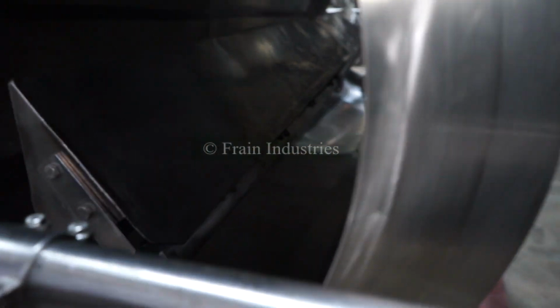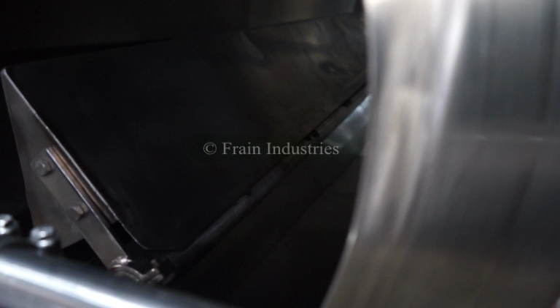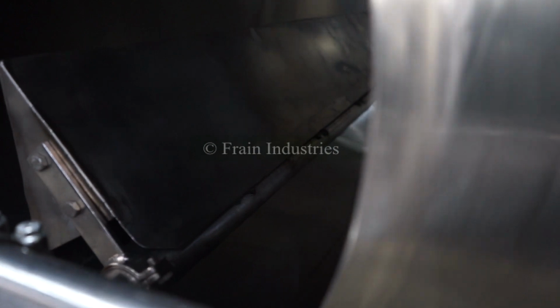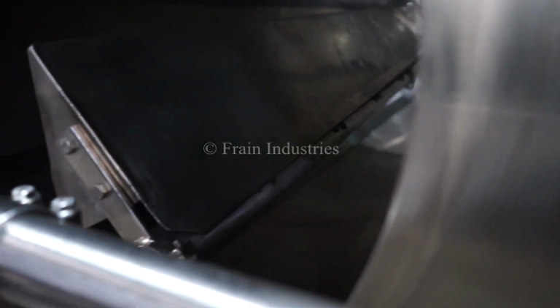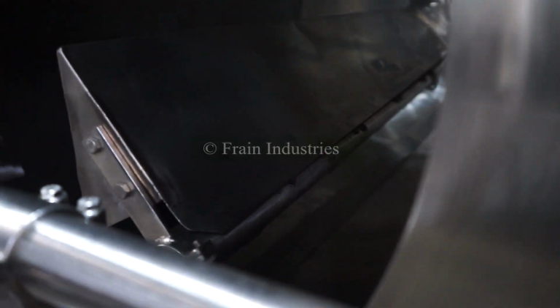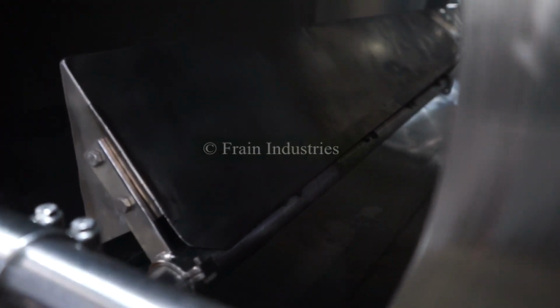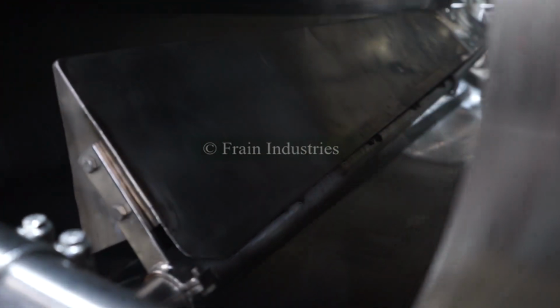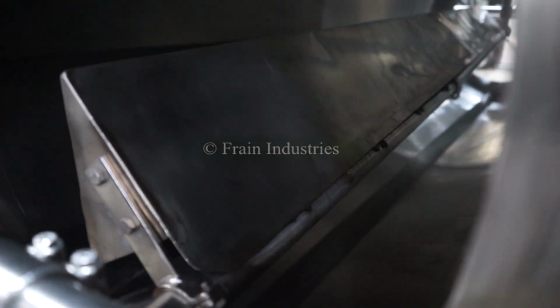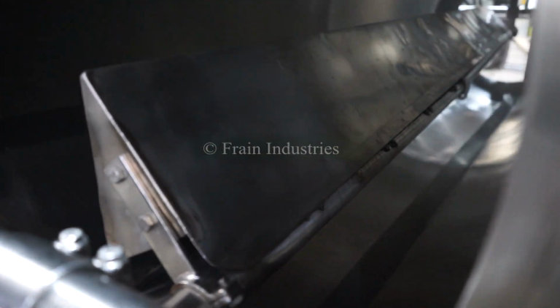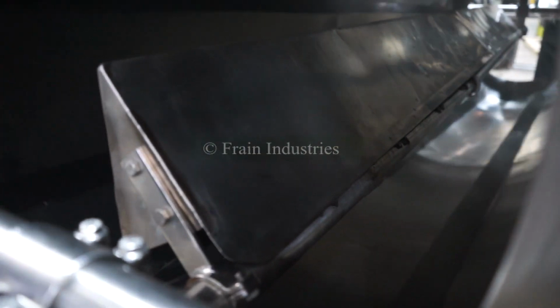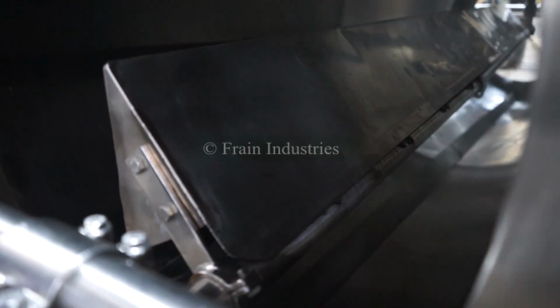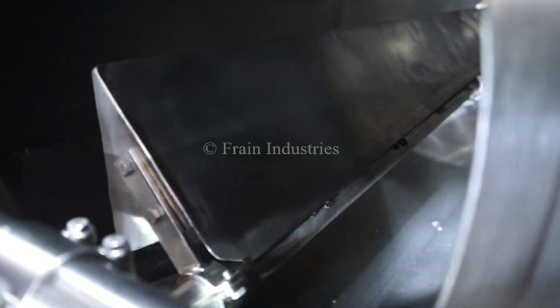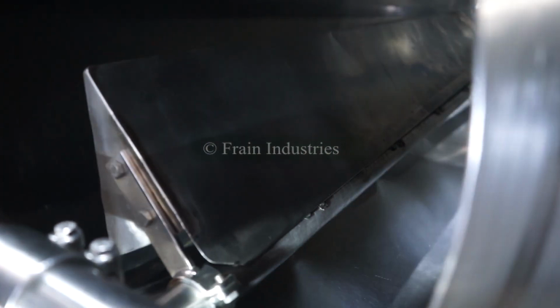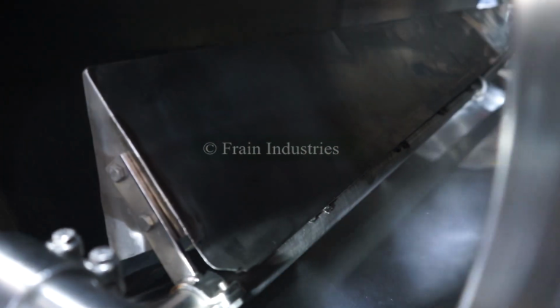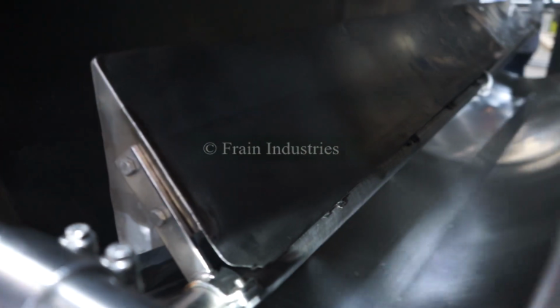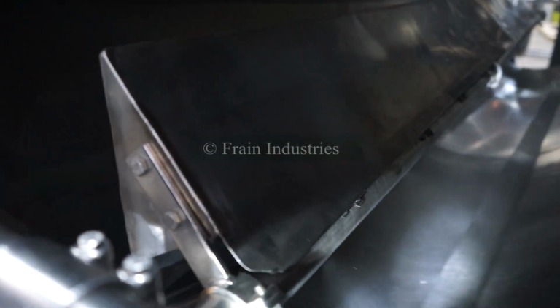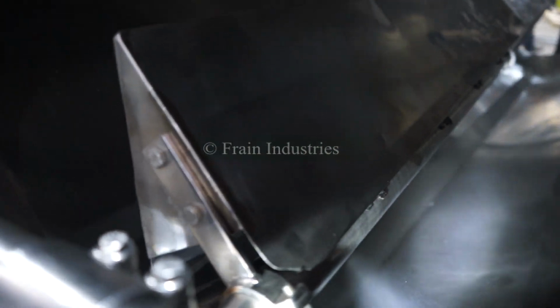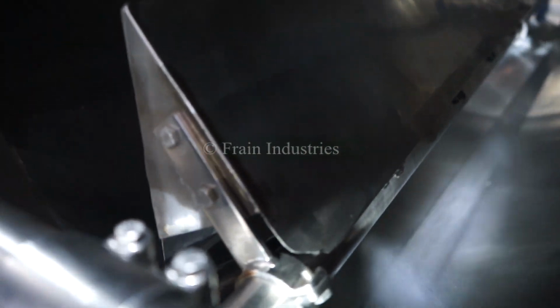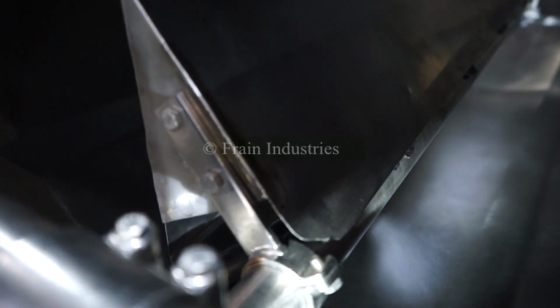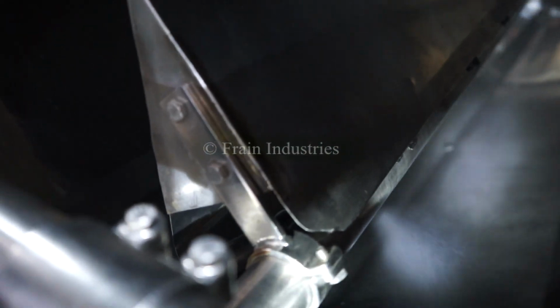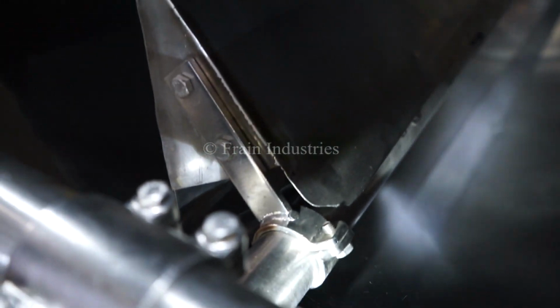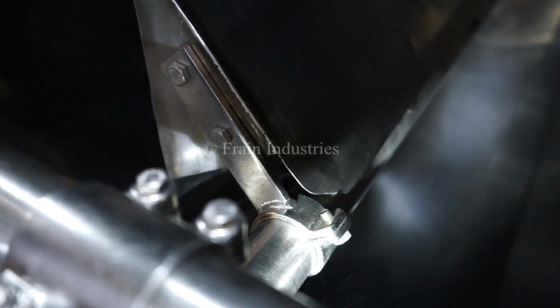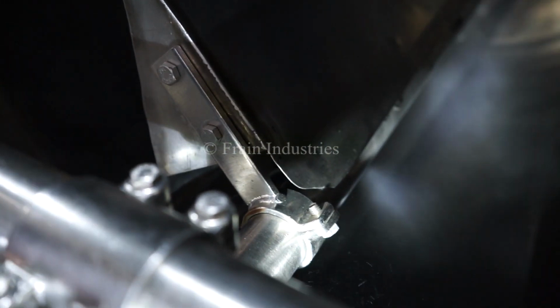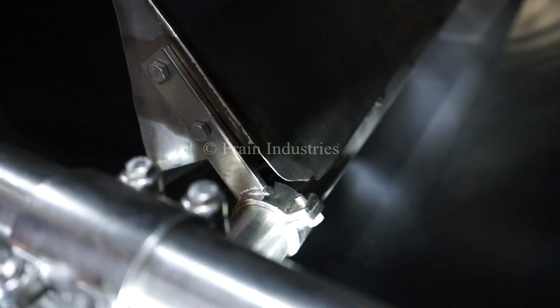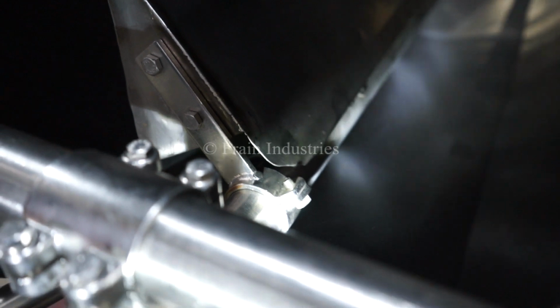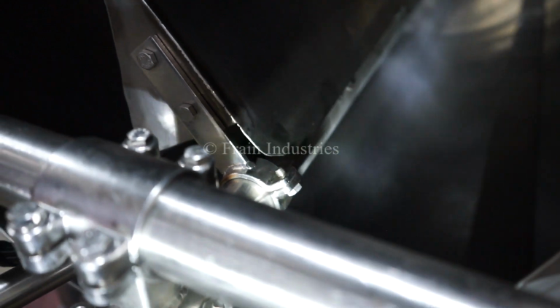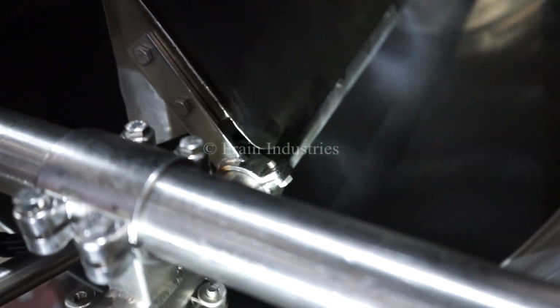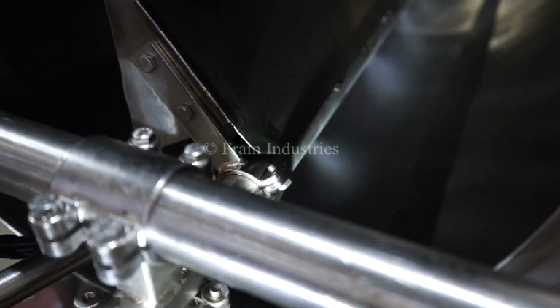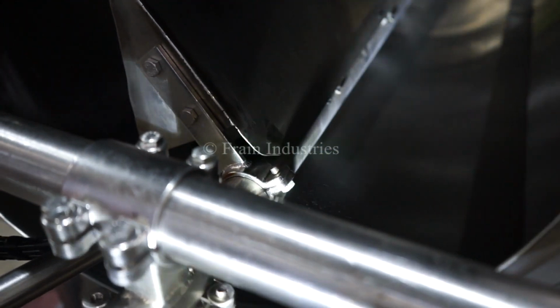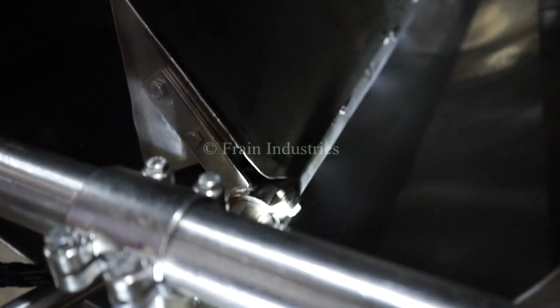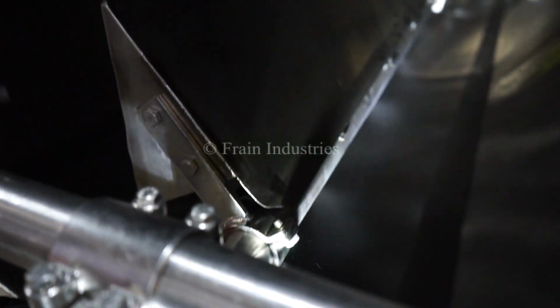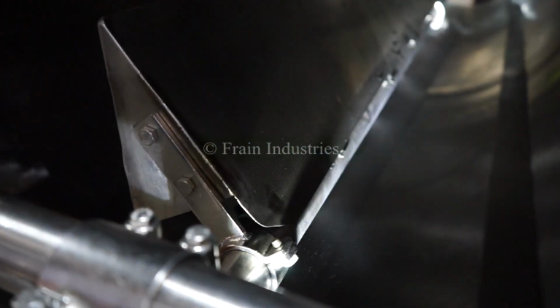So we're going to go back to the machine. Let's go.